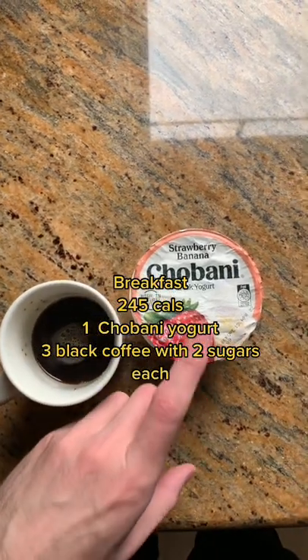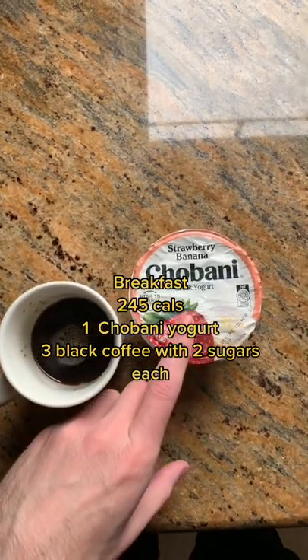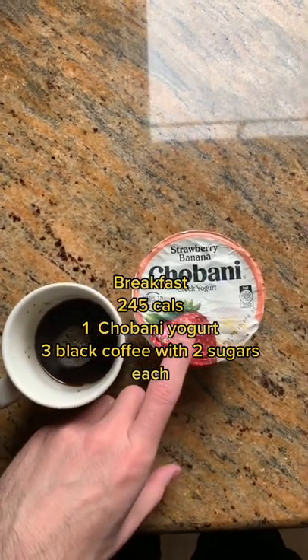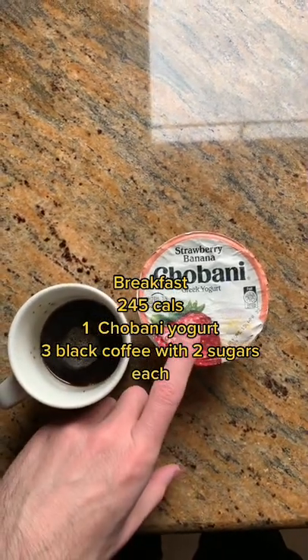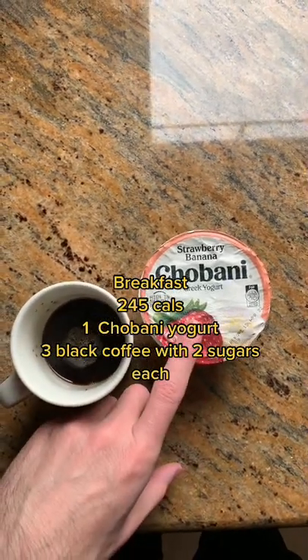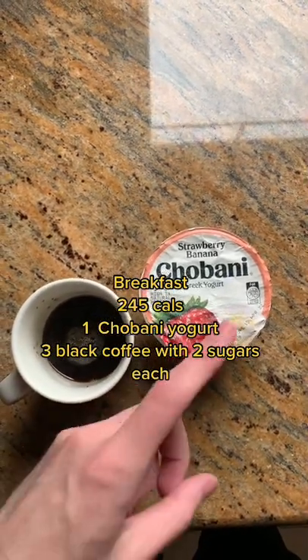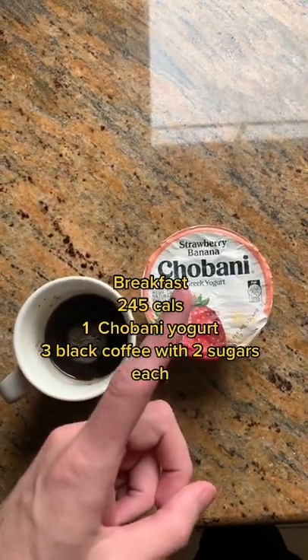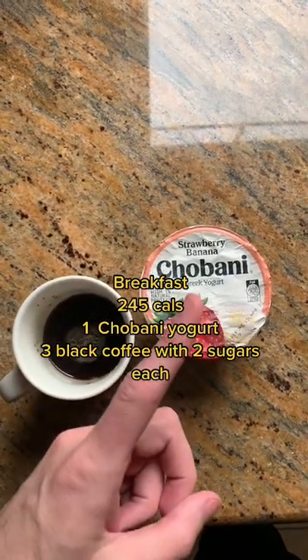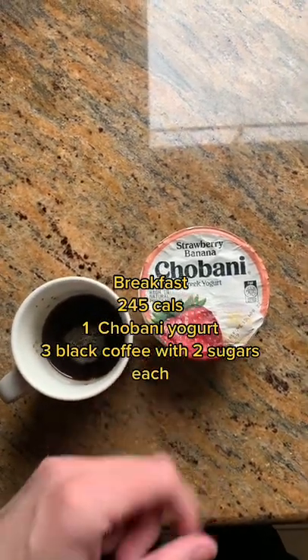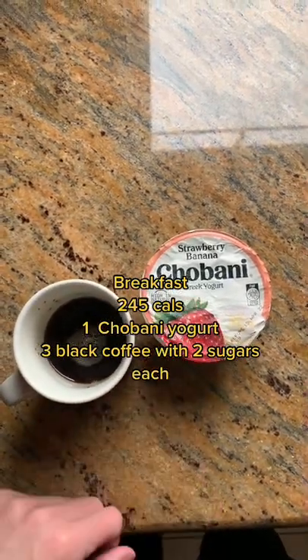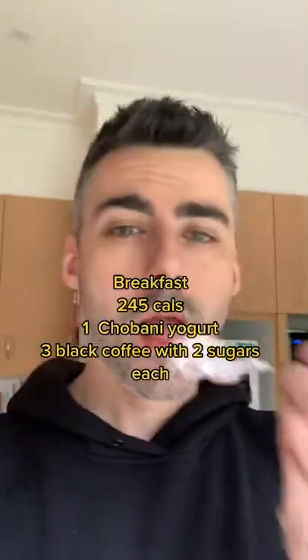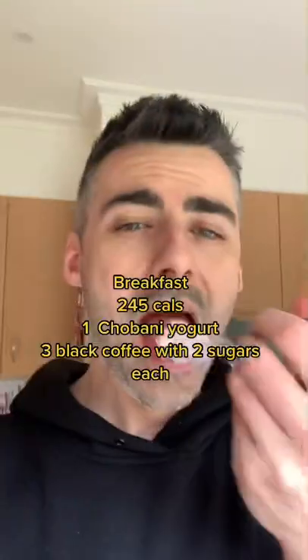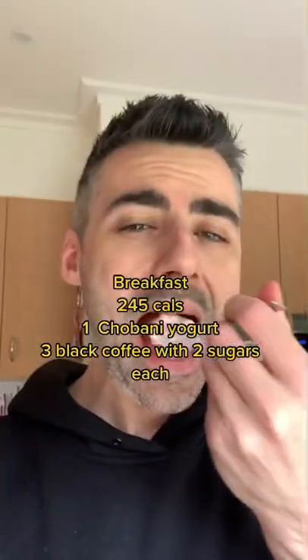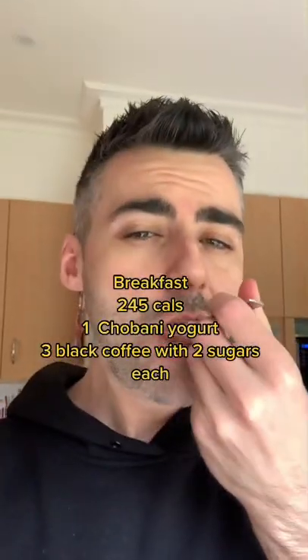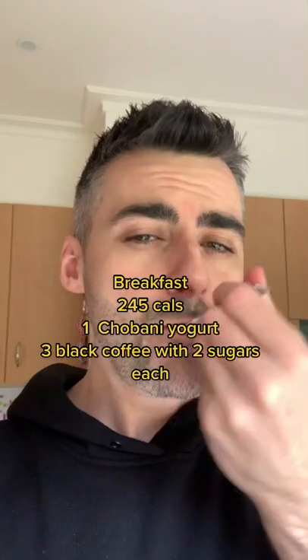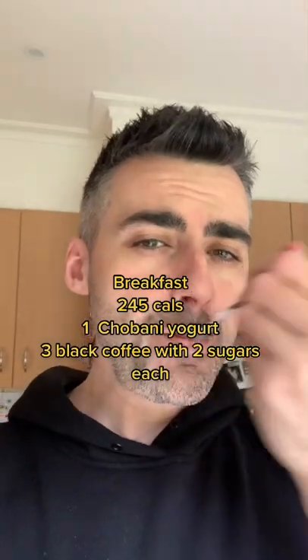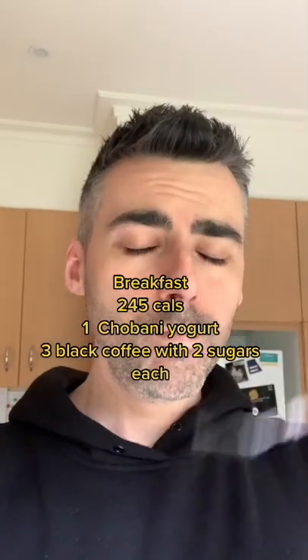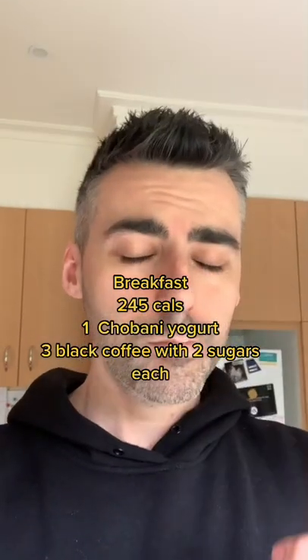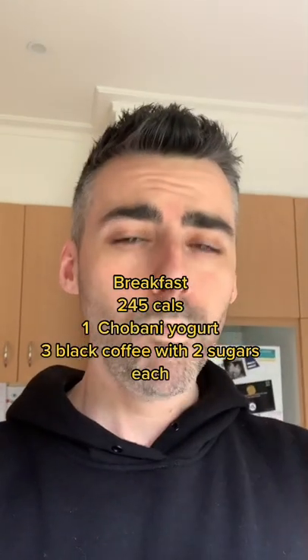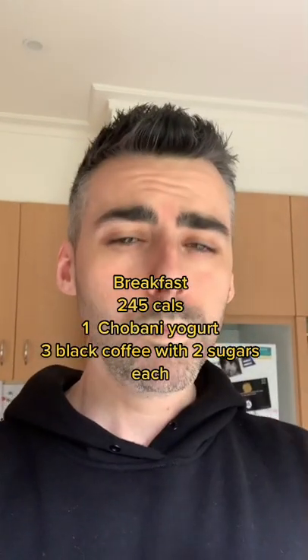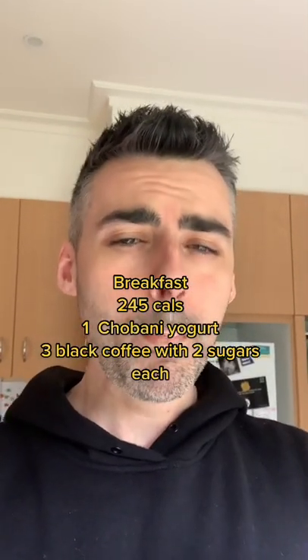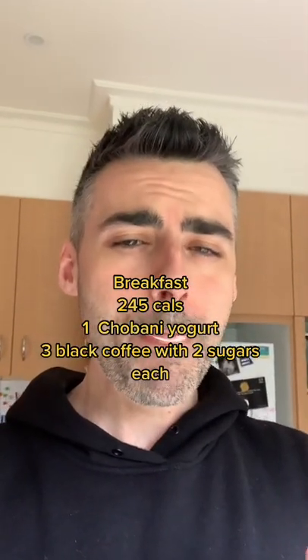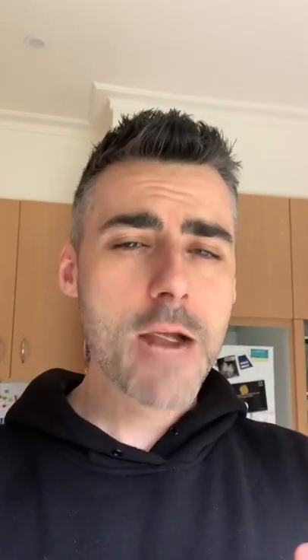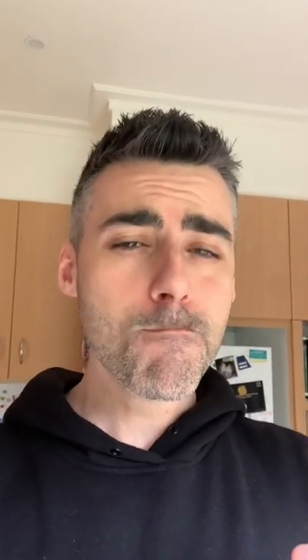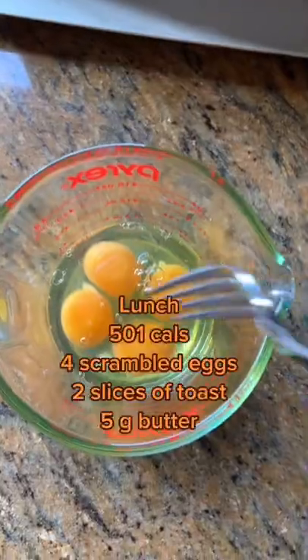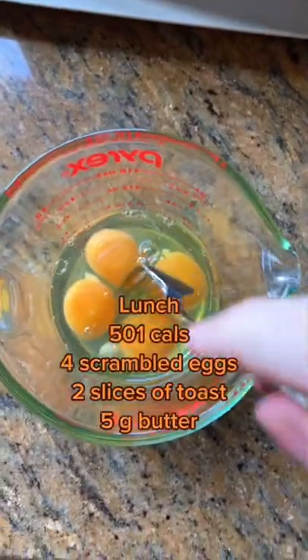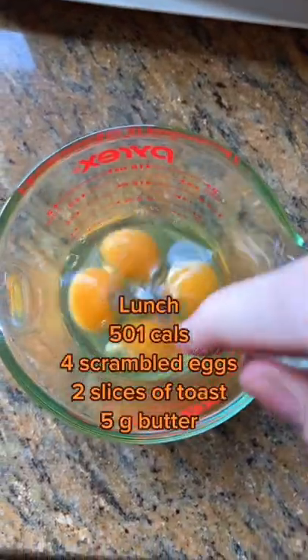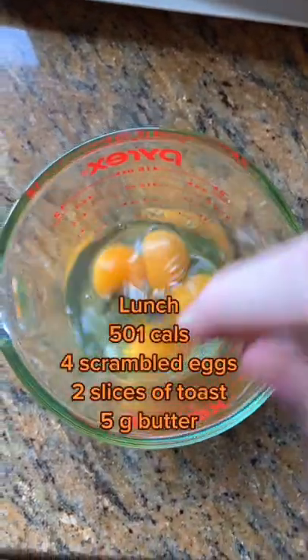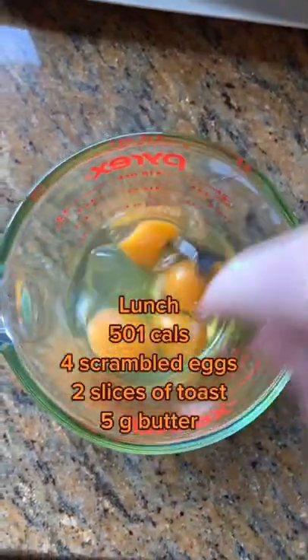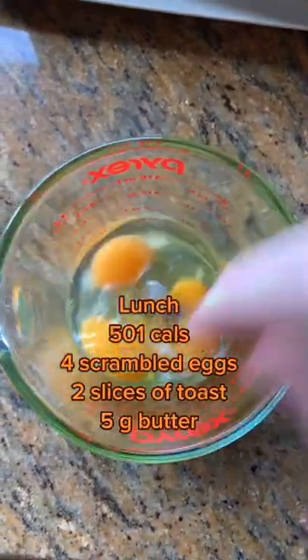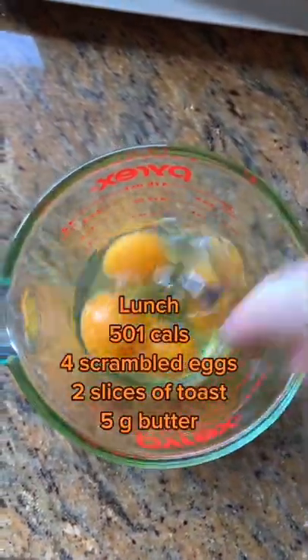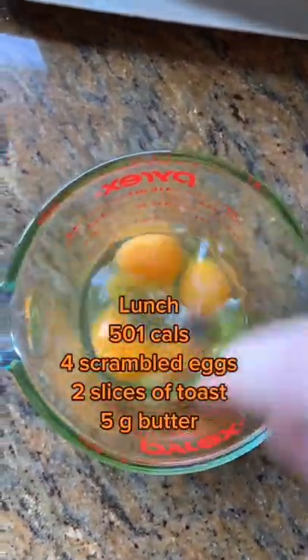Breakfast was one Chobani yogurt and a few black coffees. Usually I'll either fast or have two yogurts, but I went somewhere halfway in between this time.